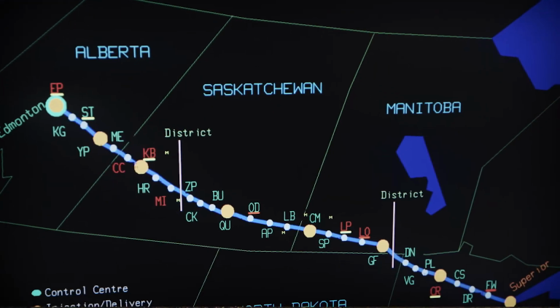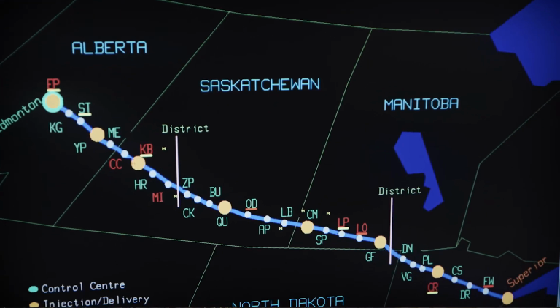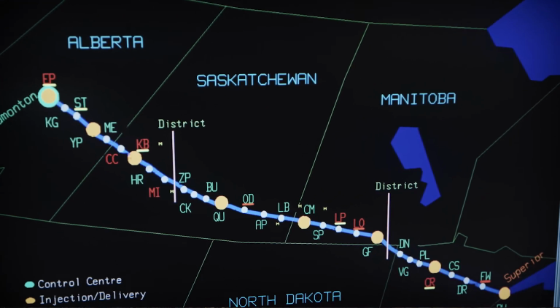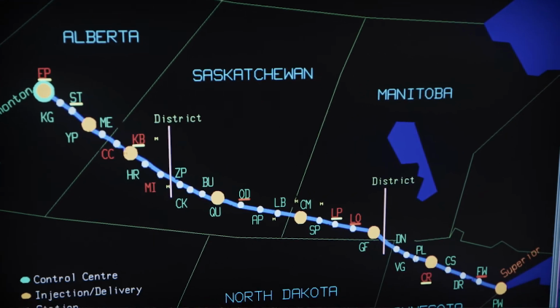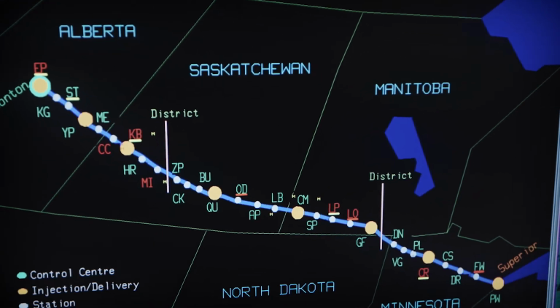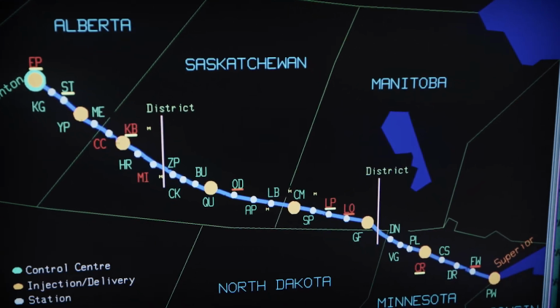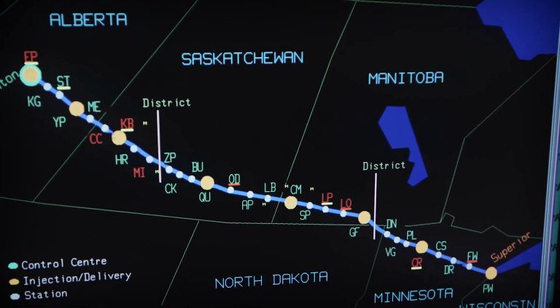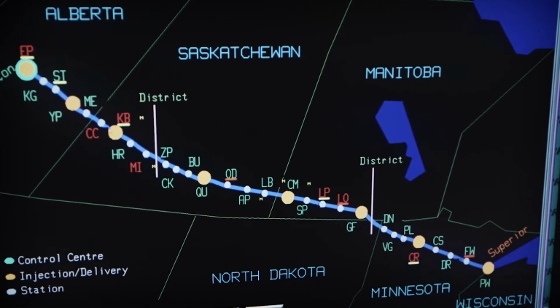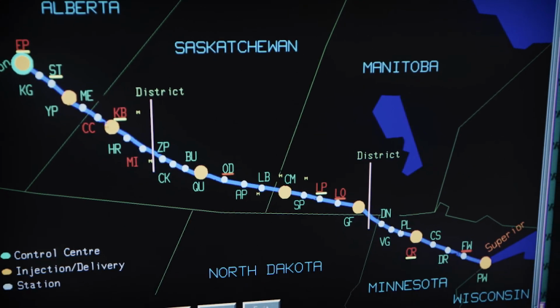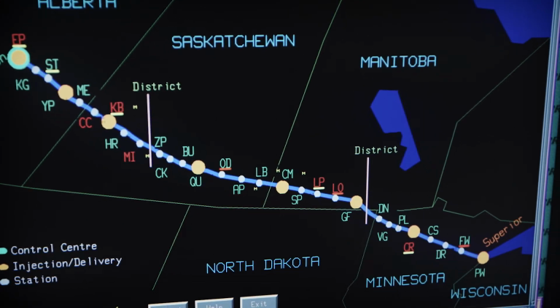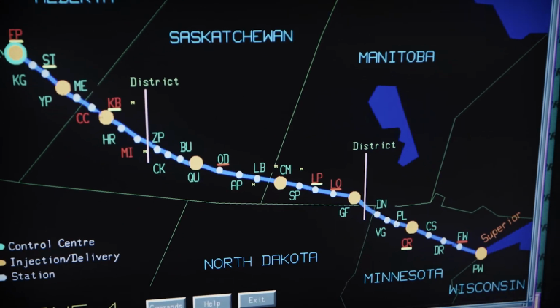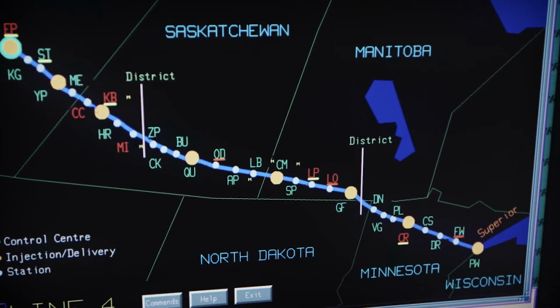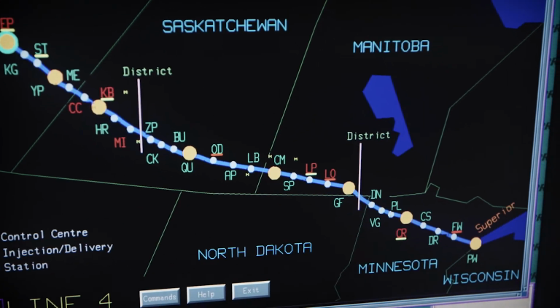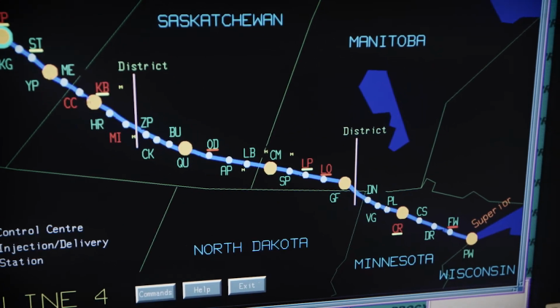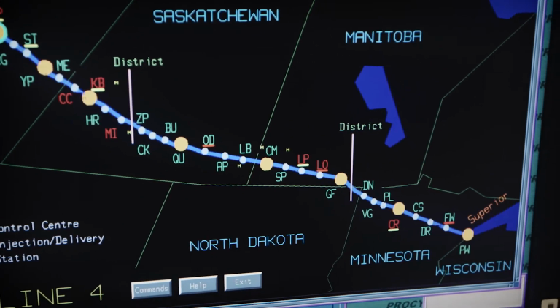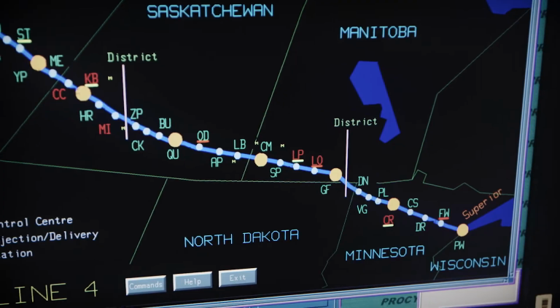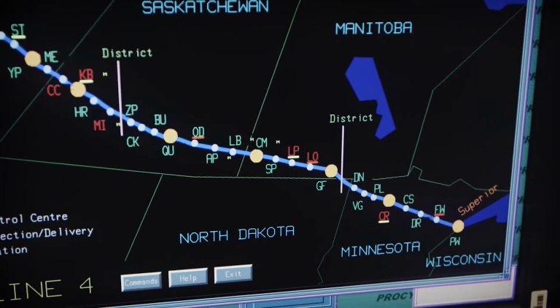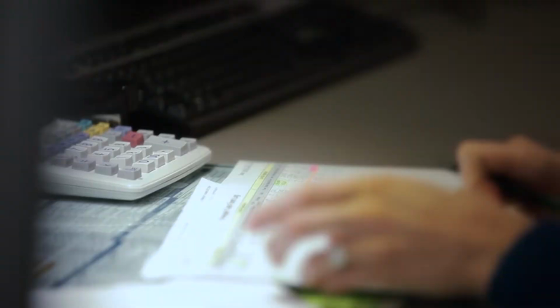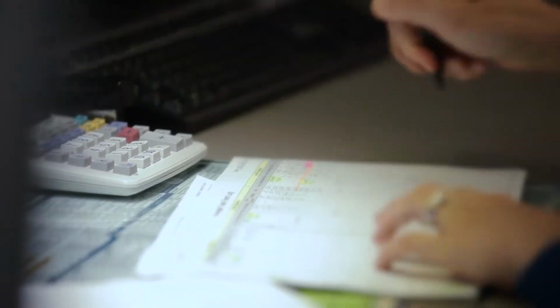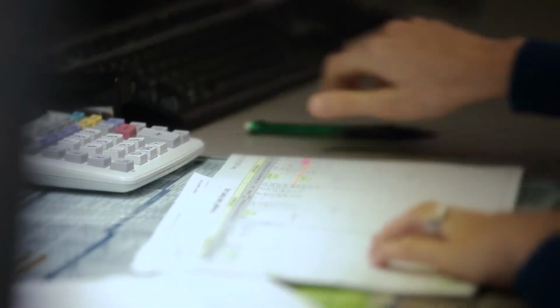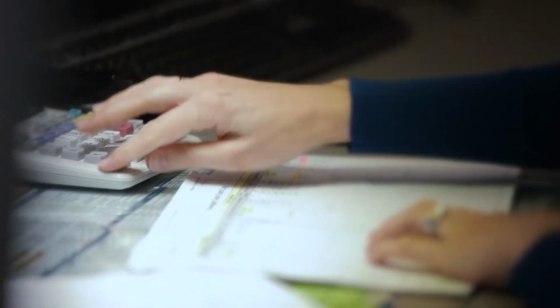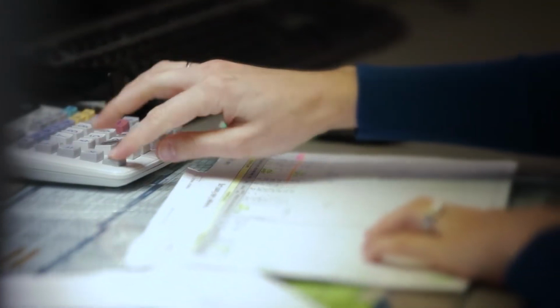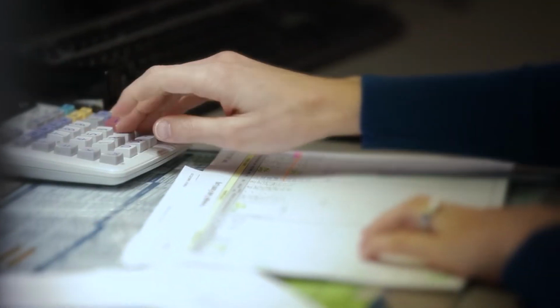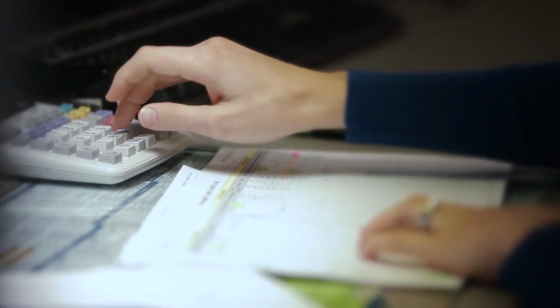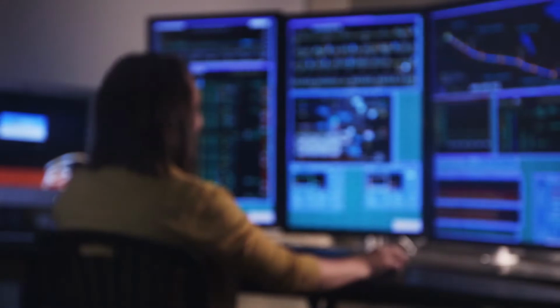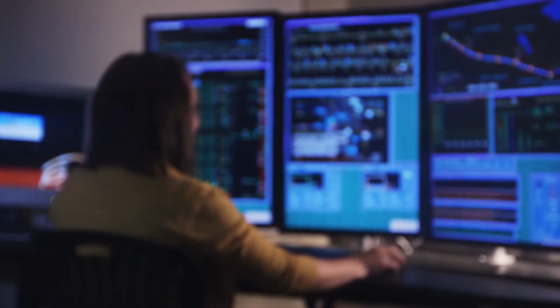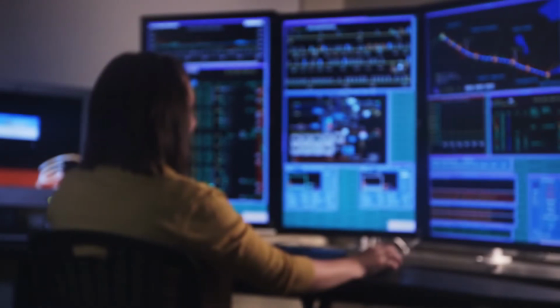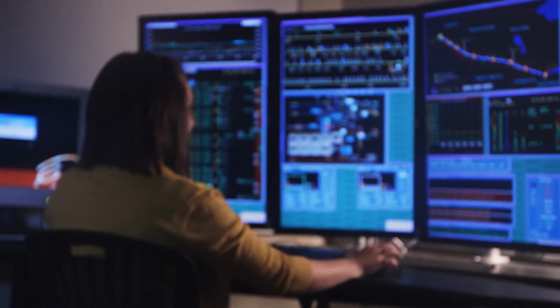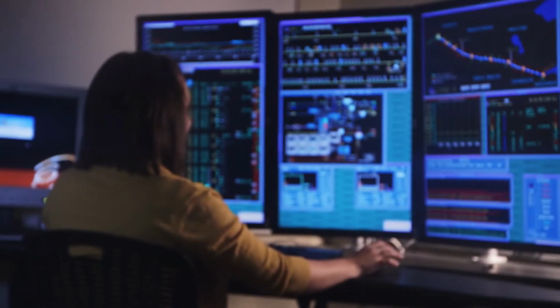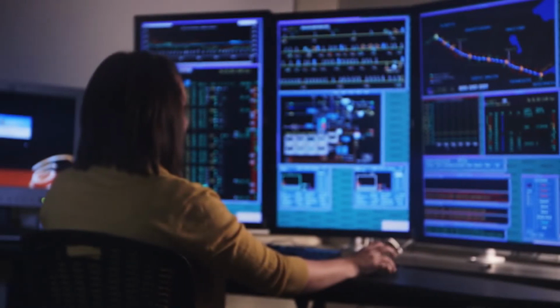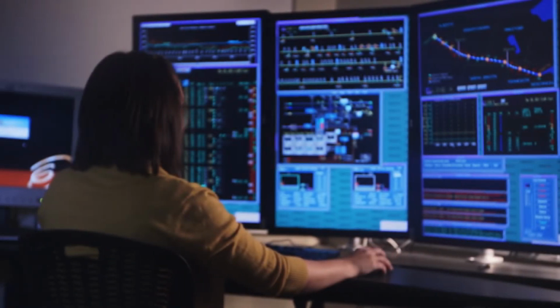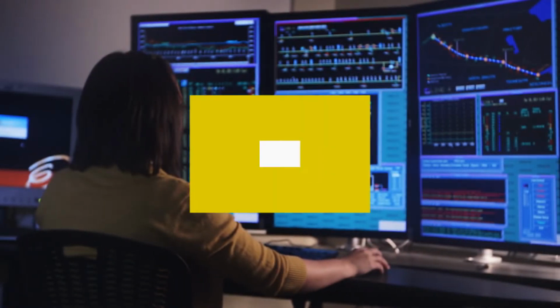Each section of the pipe is filled with water and subjected to extreme operating pressures to test the strength of the pipe and the welds.